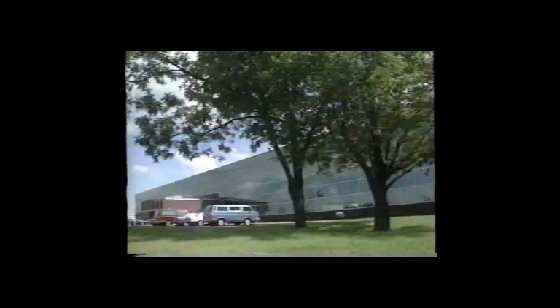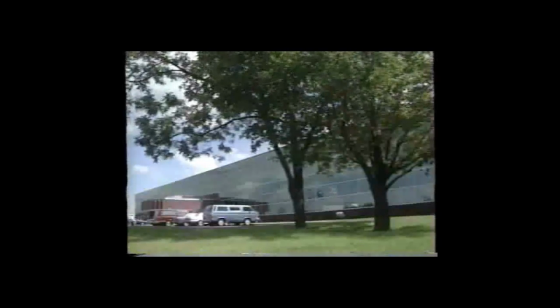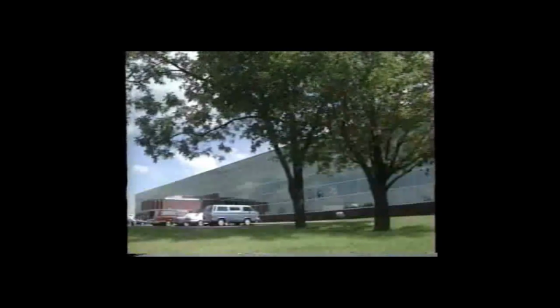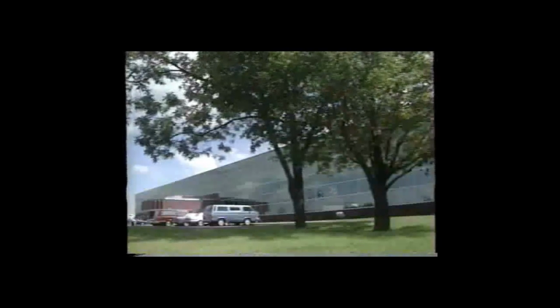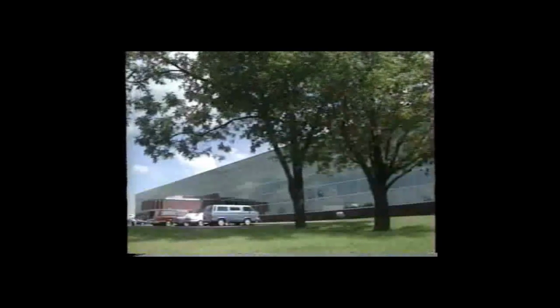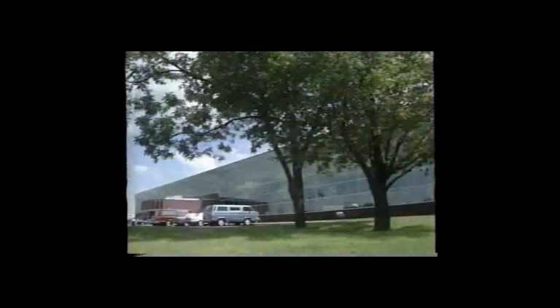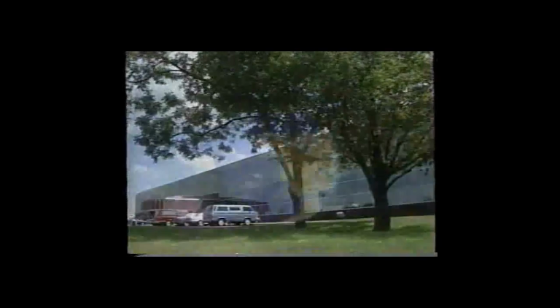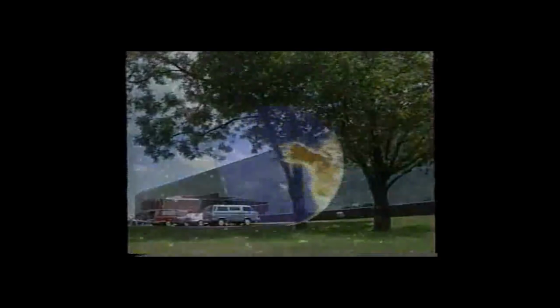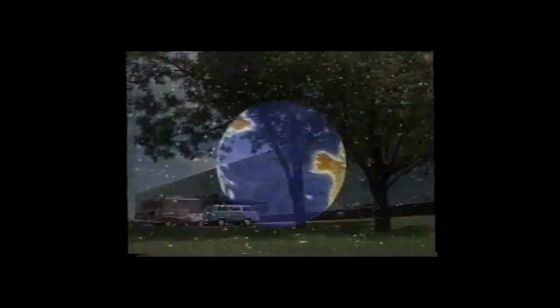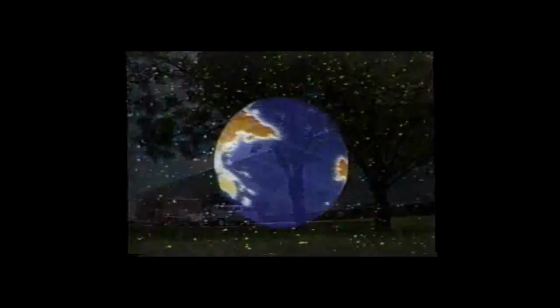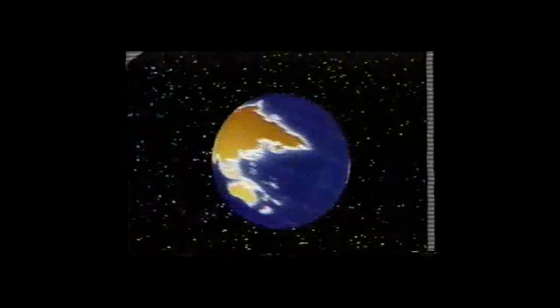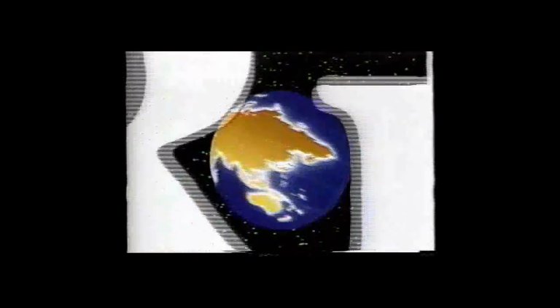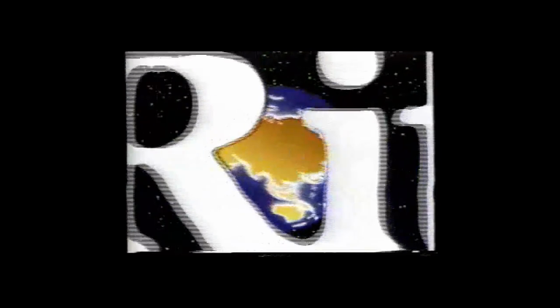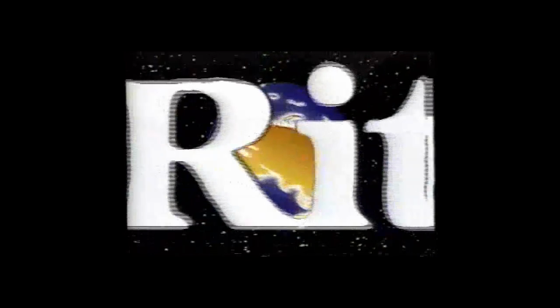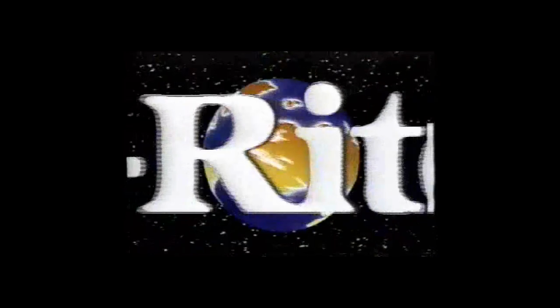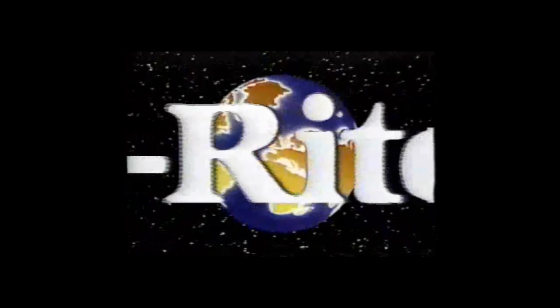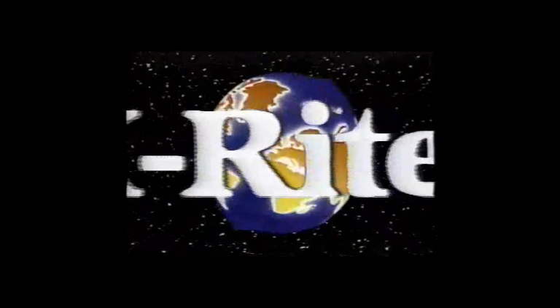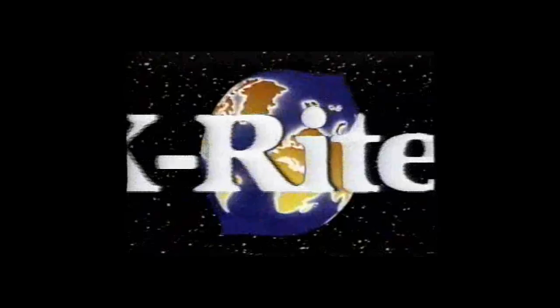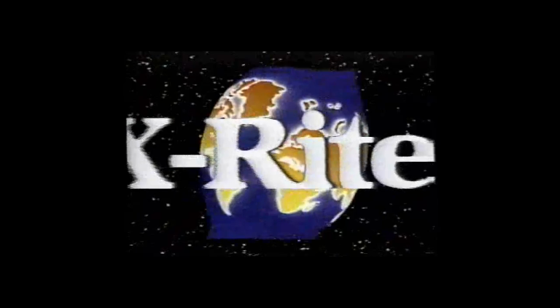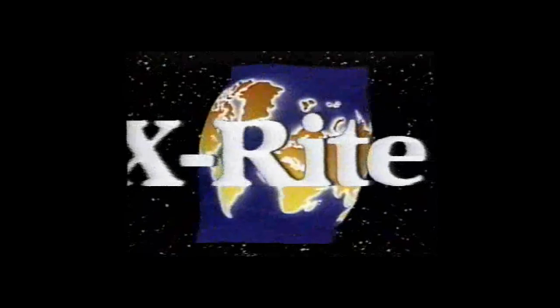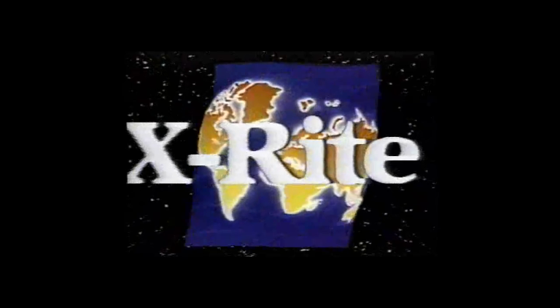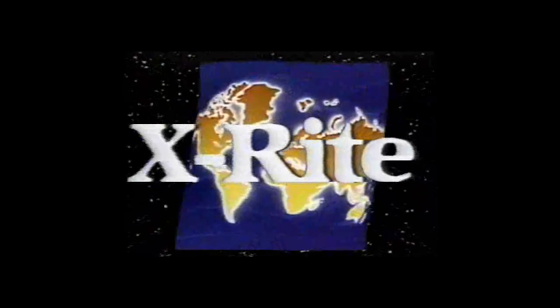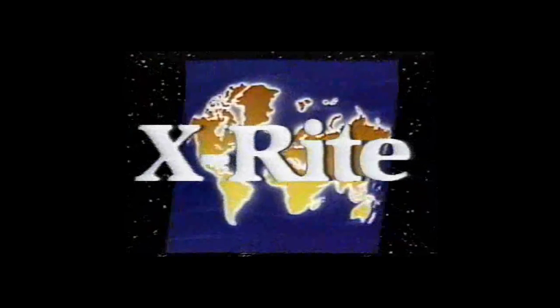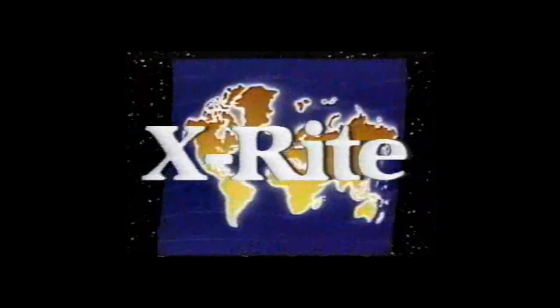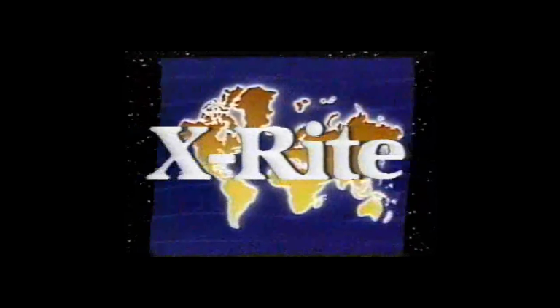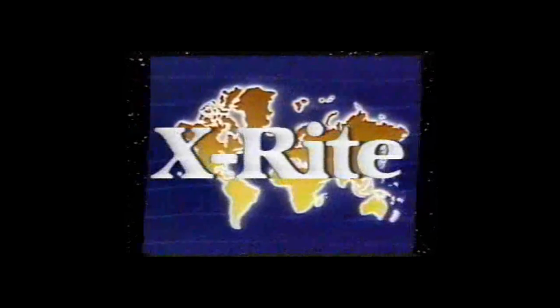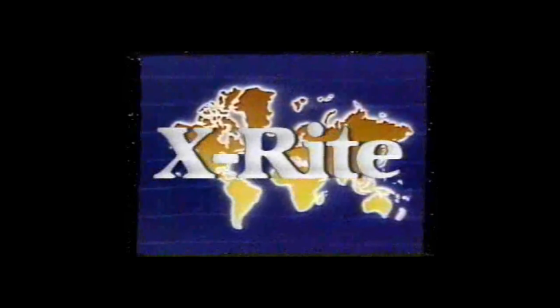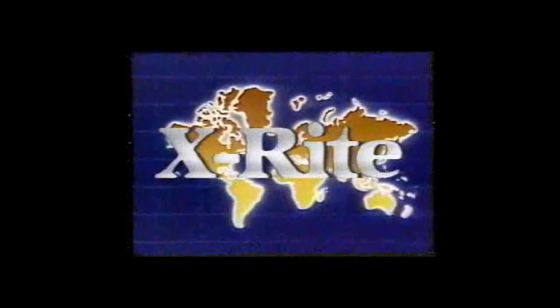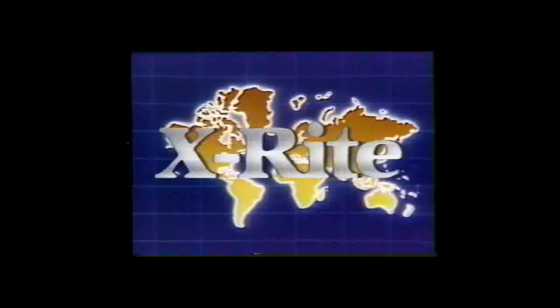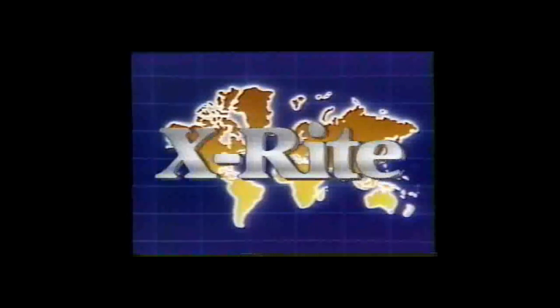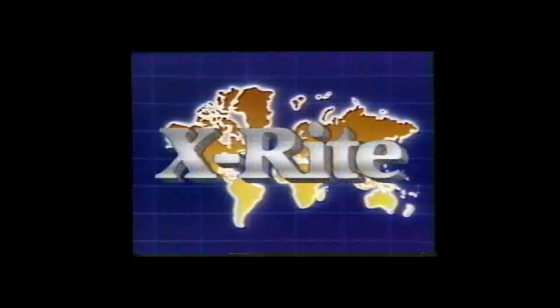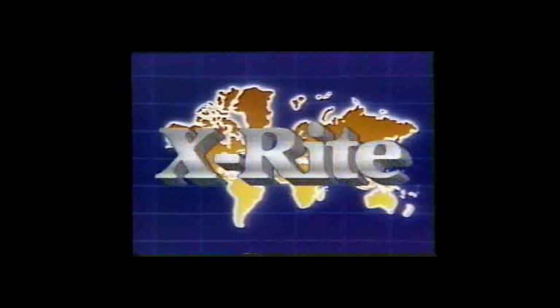X-Rite — technology to help you maintain high standards of health care.